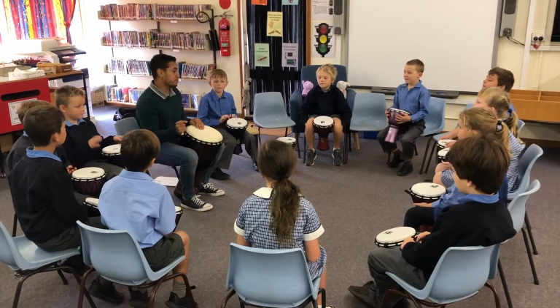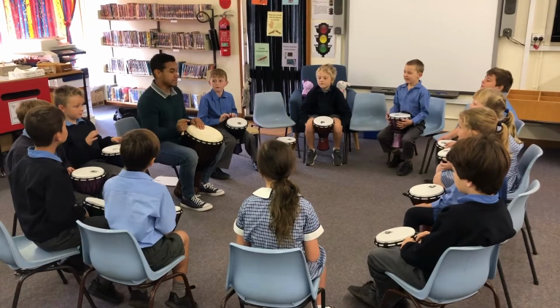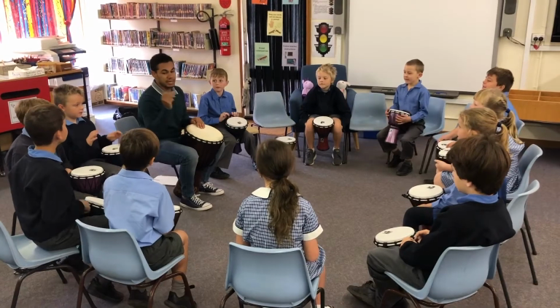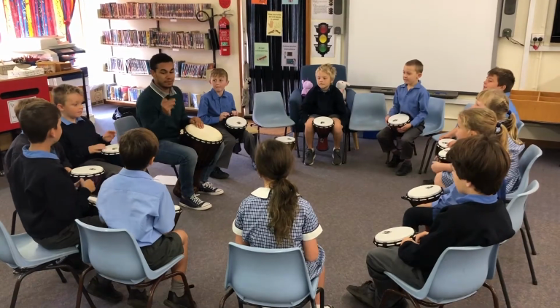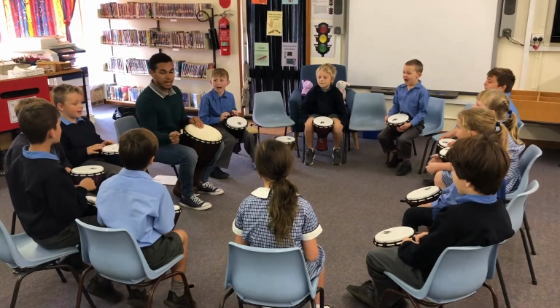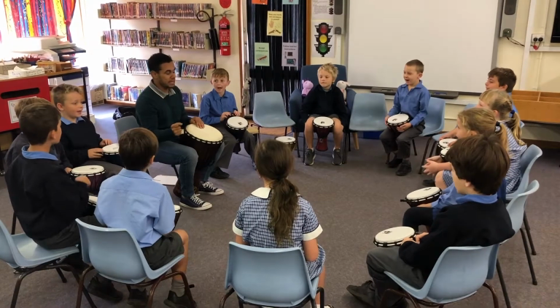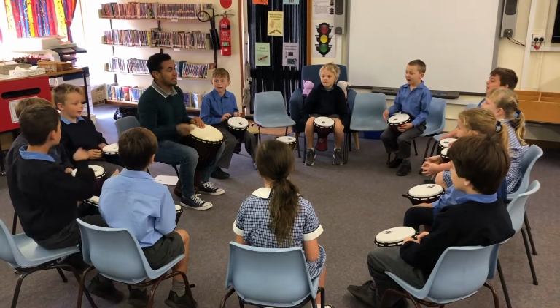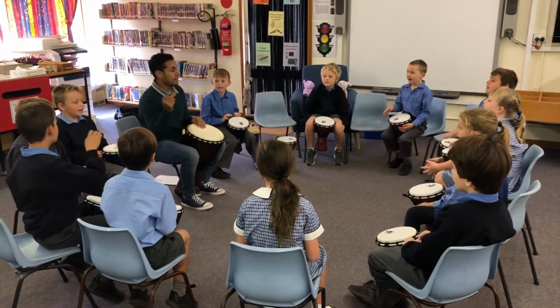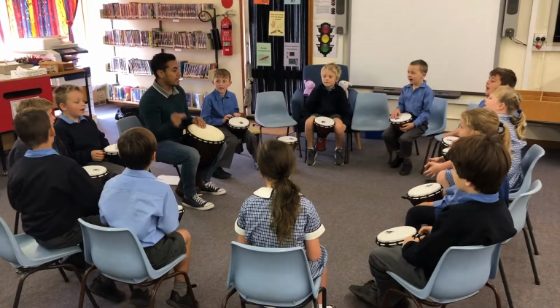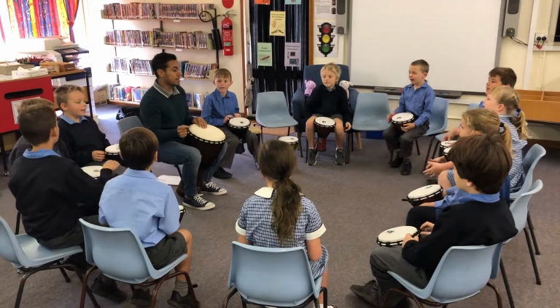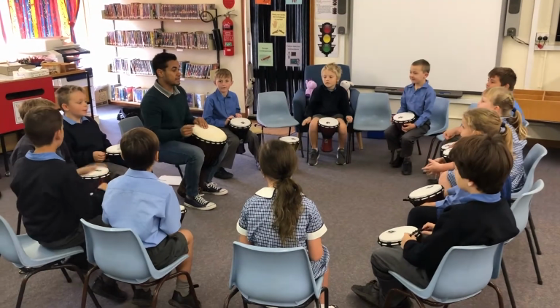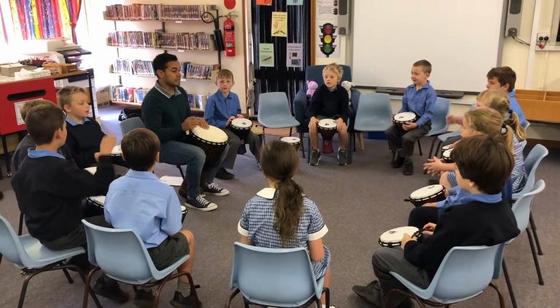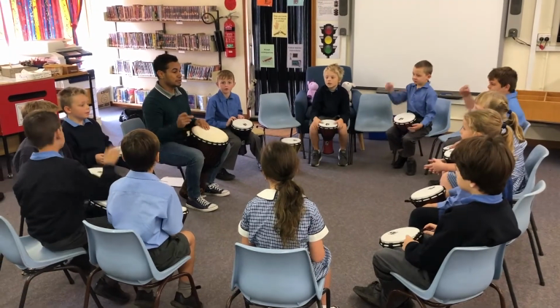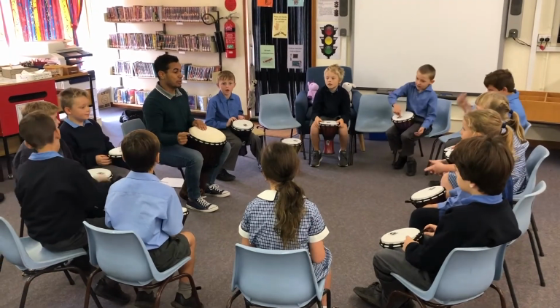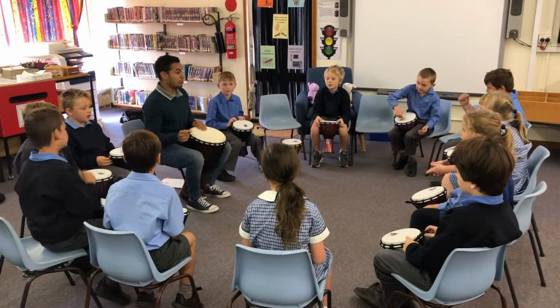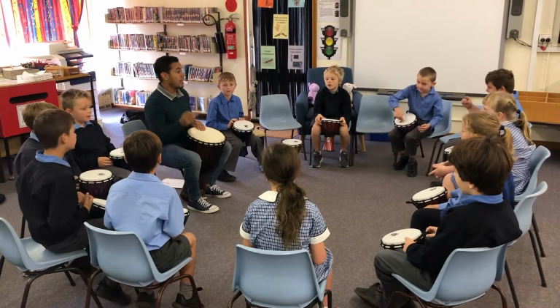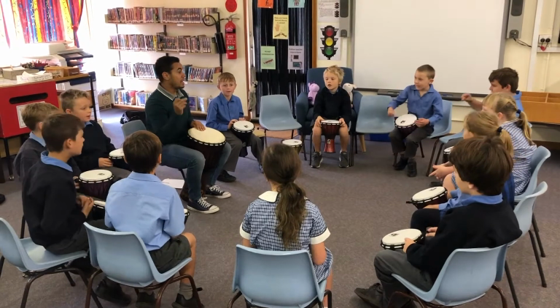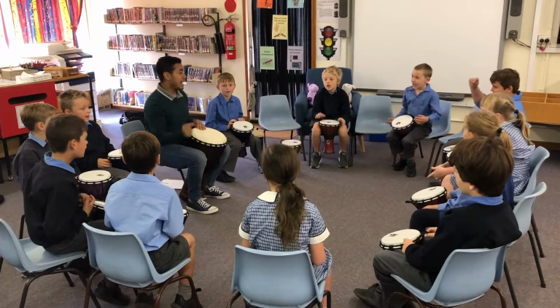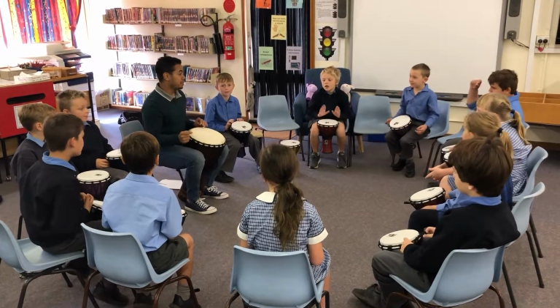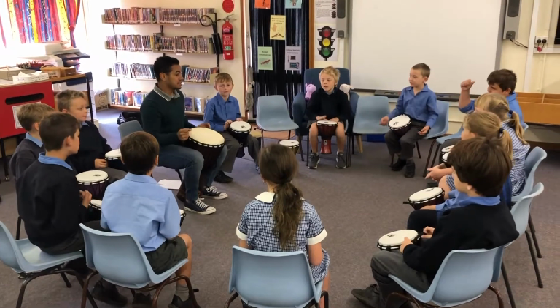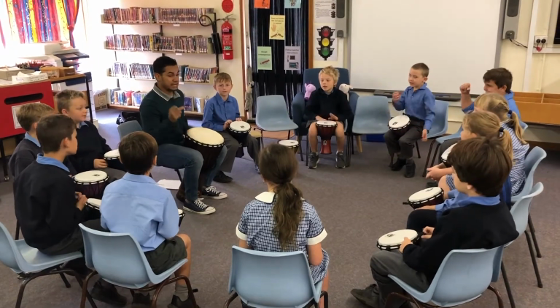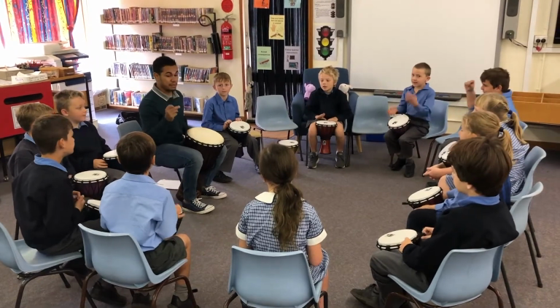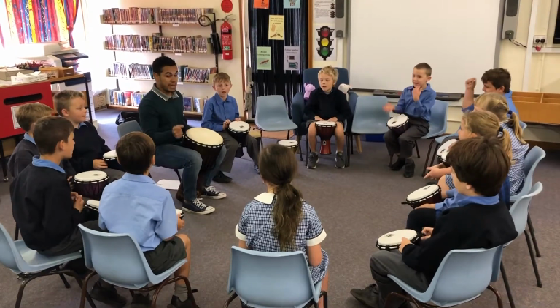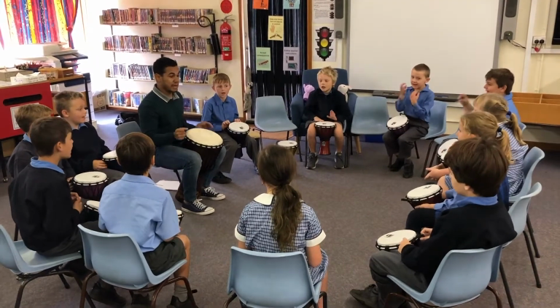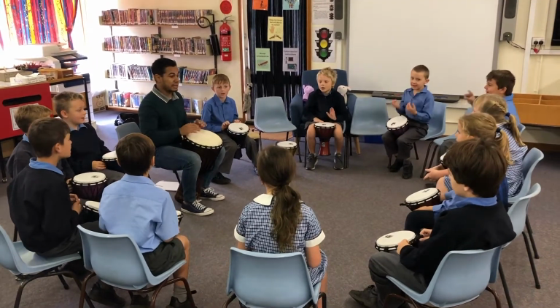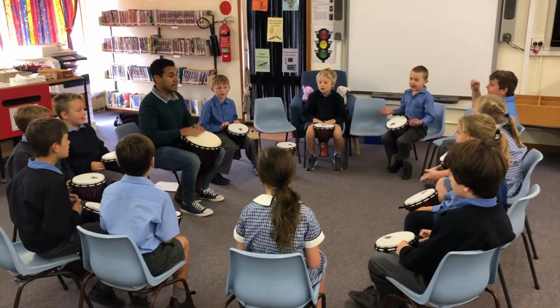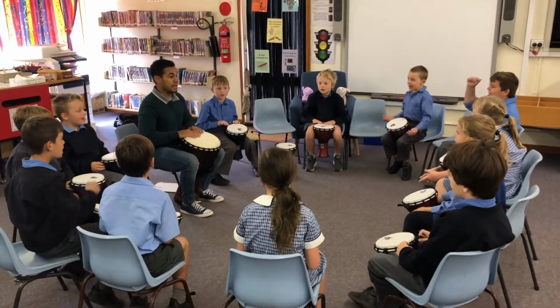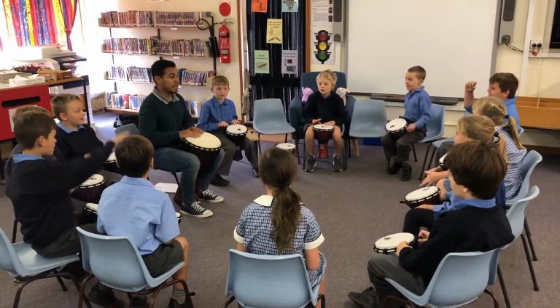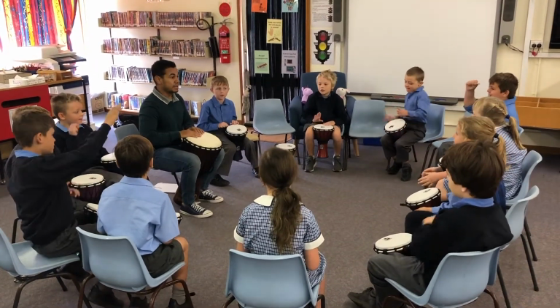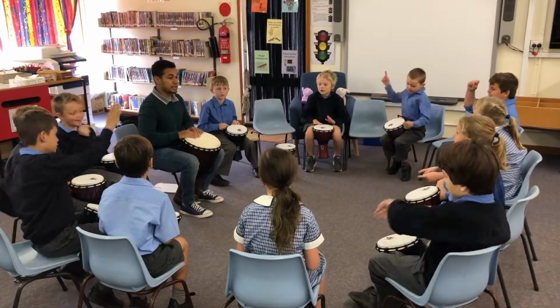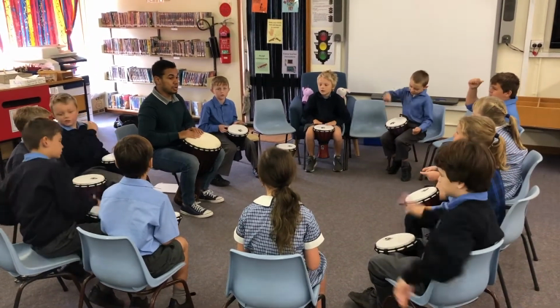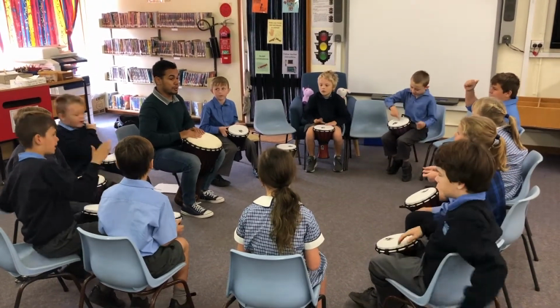Apples in a bag, and a drum. Apples in a bag, and a drum. Apples in a bag, and a drum.